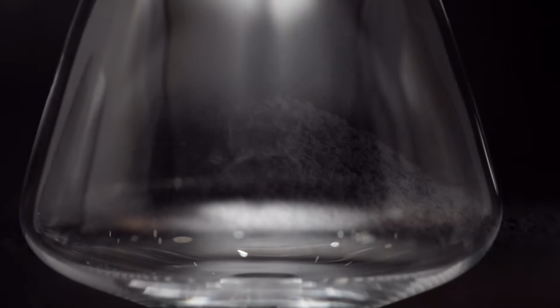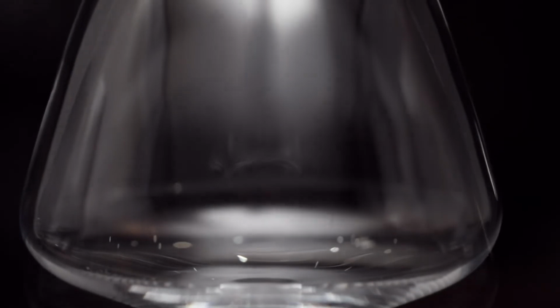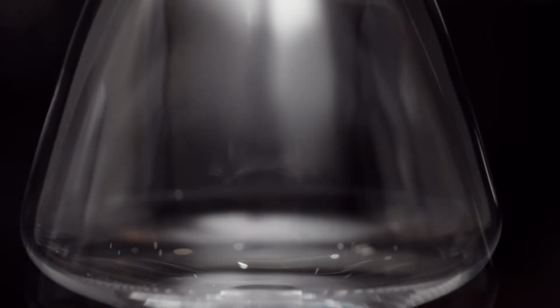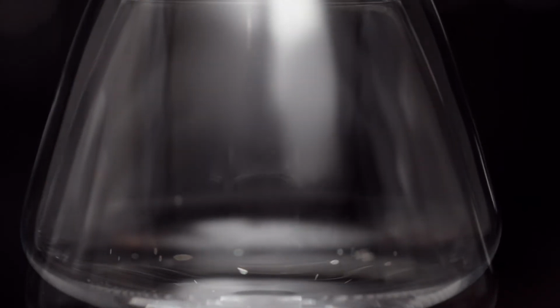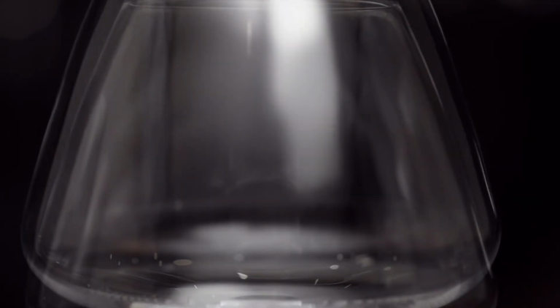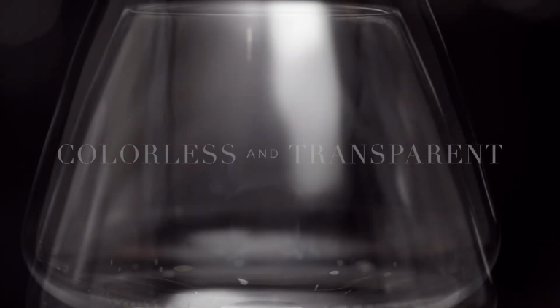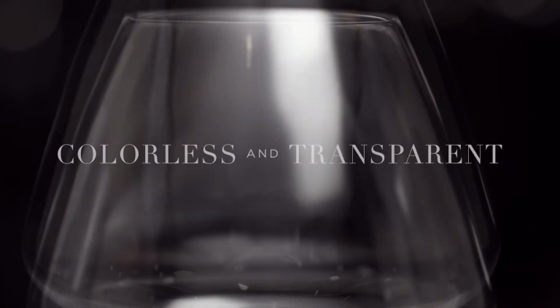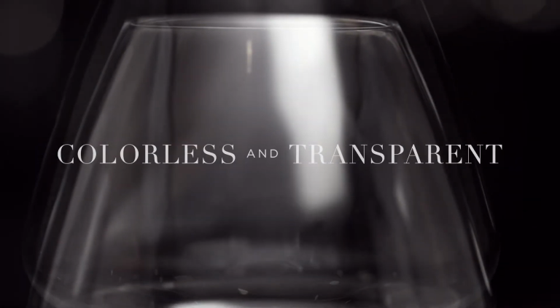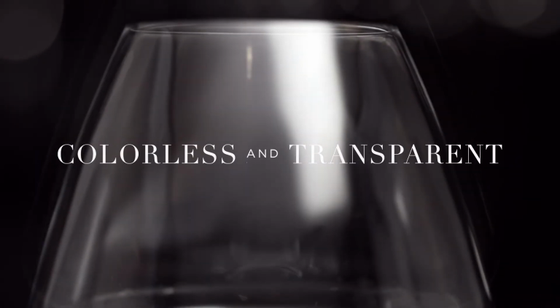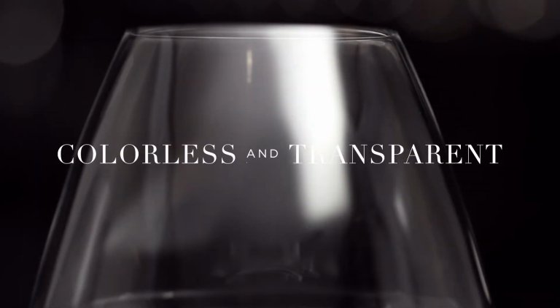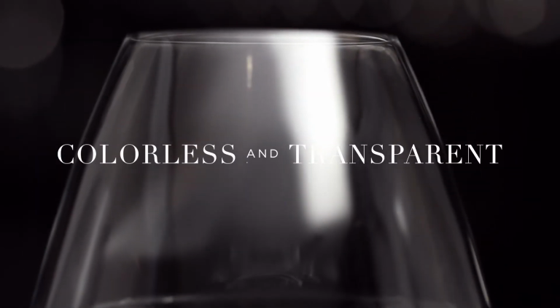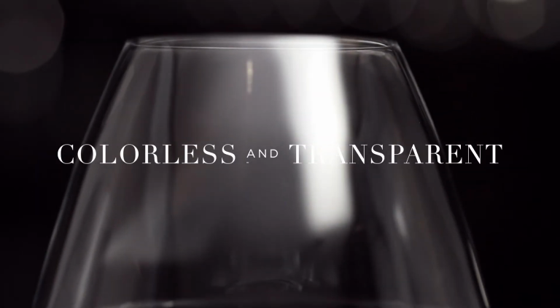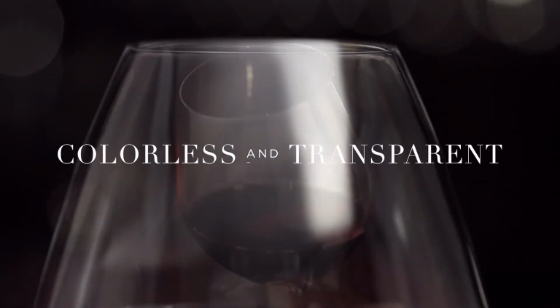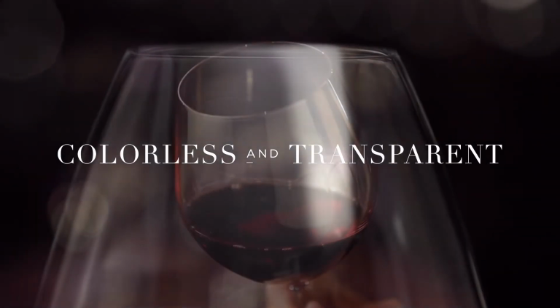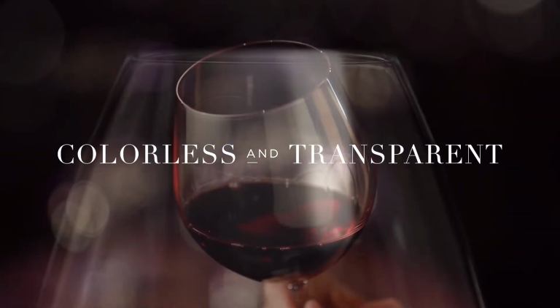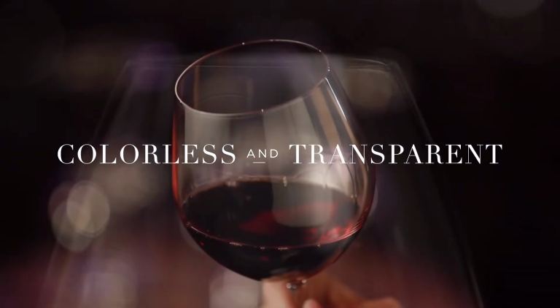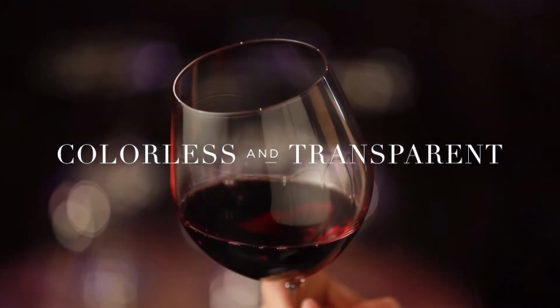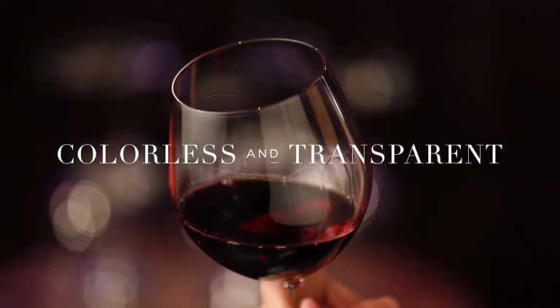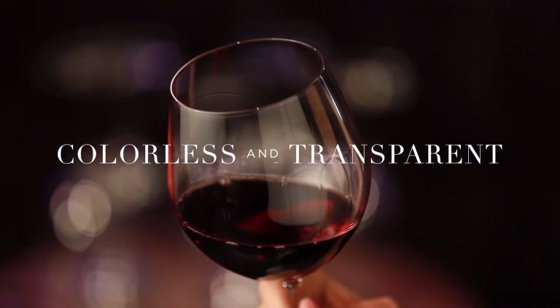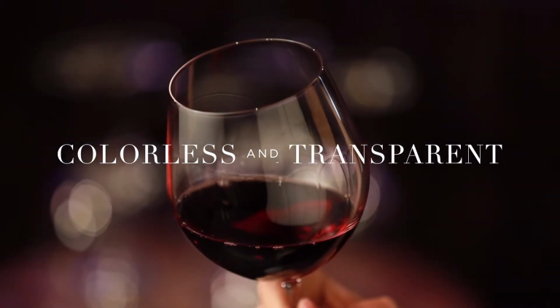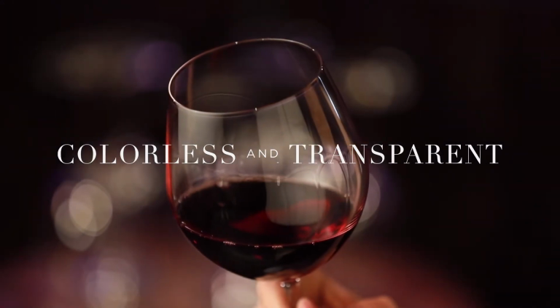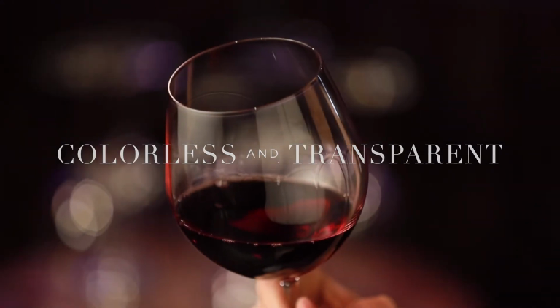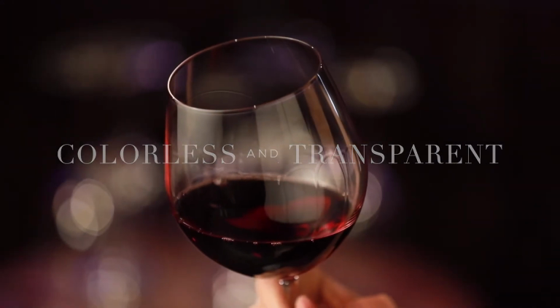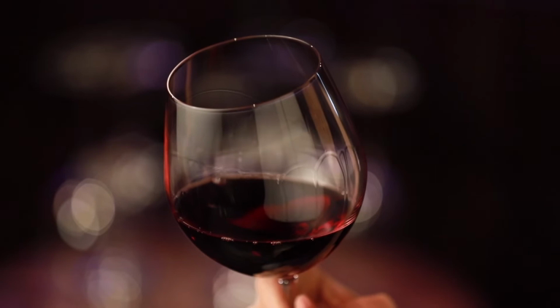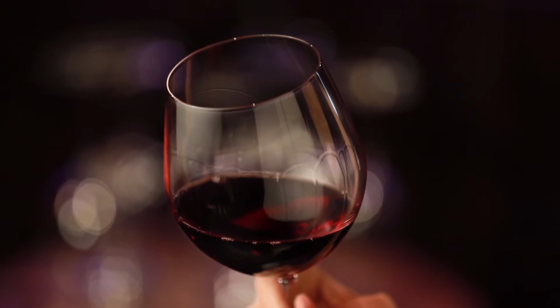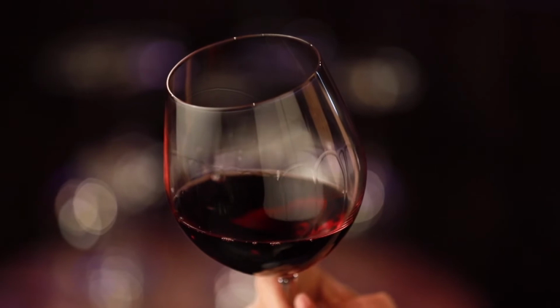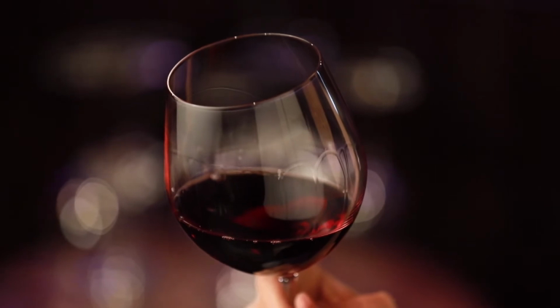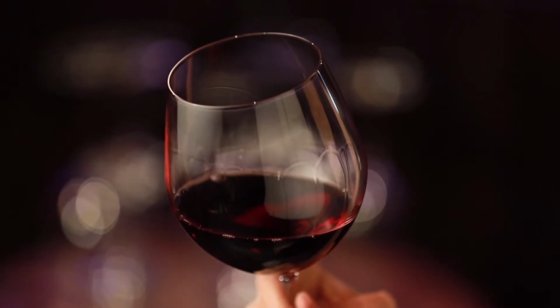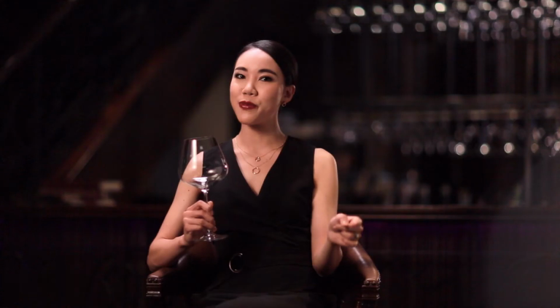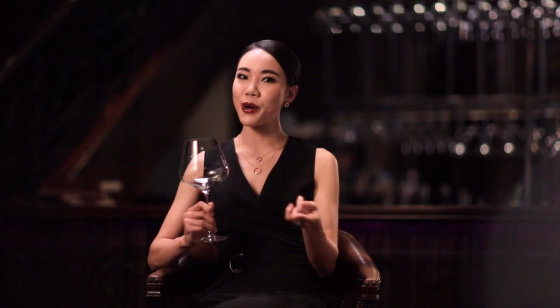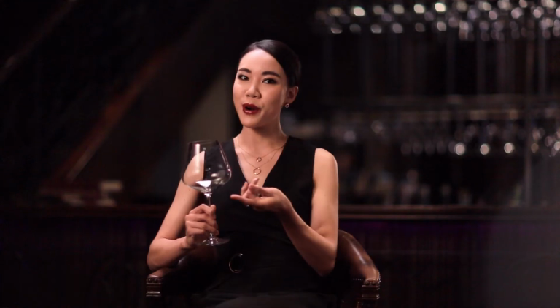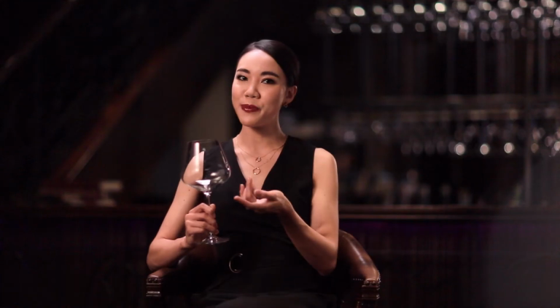The result is colourless and transparent and shows off the true colour of your wine like framing a beautiful work of art.